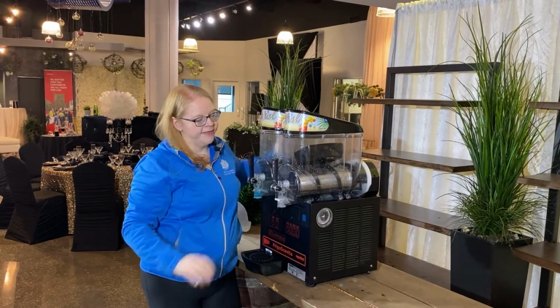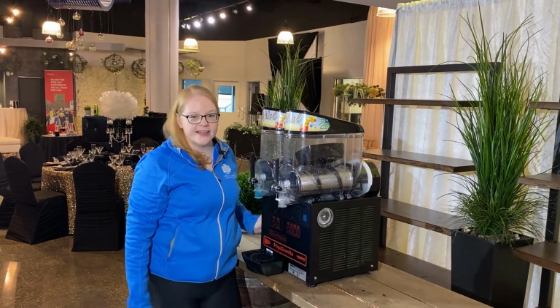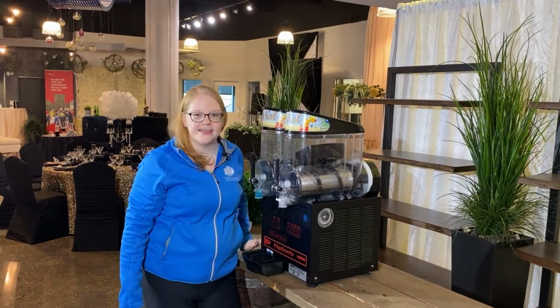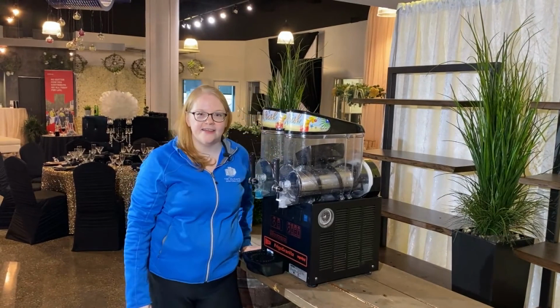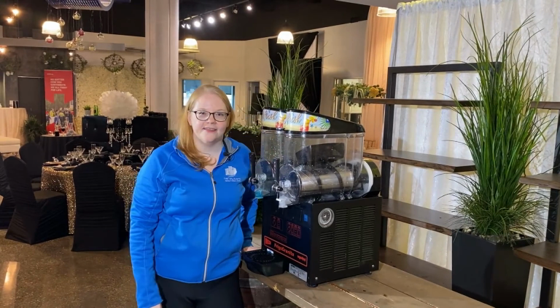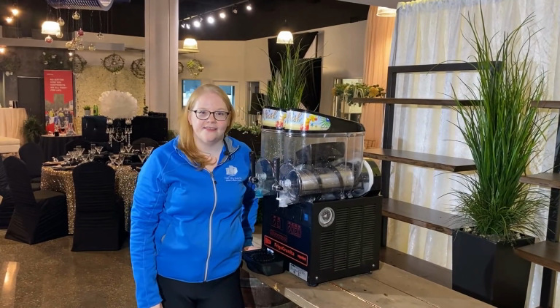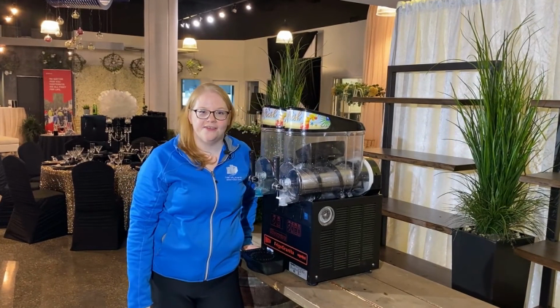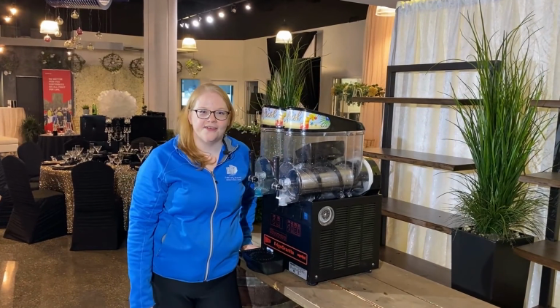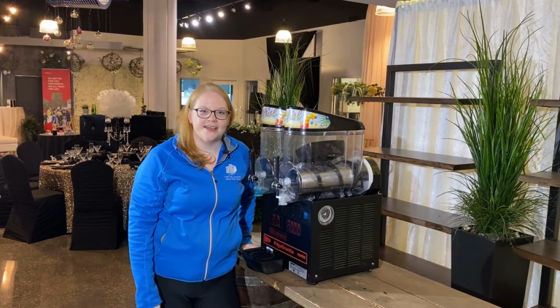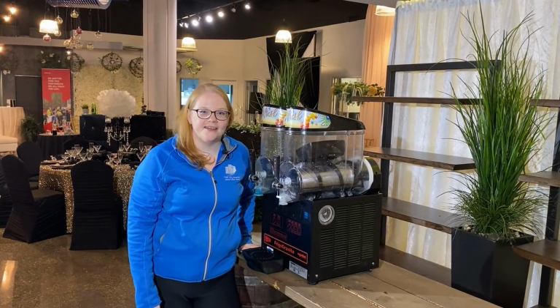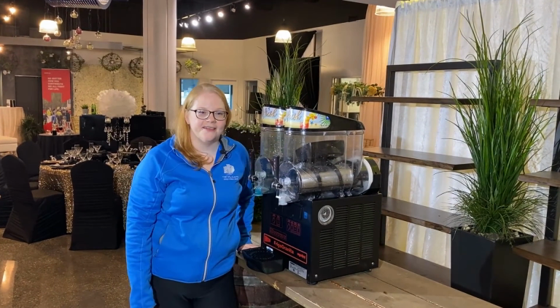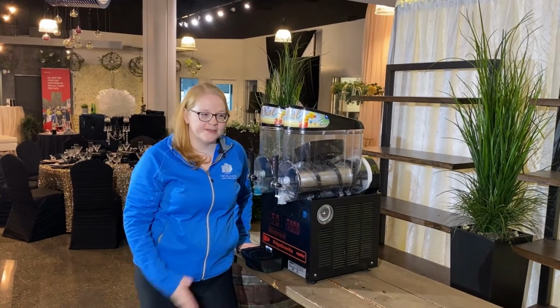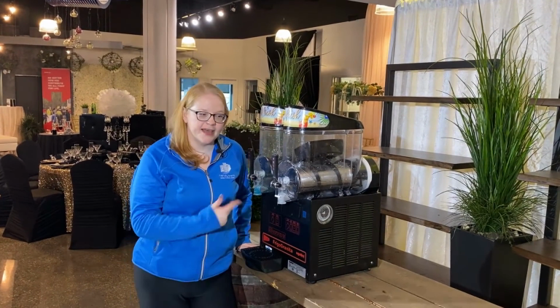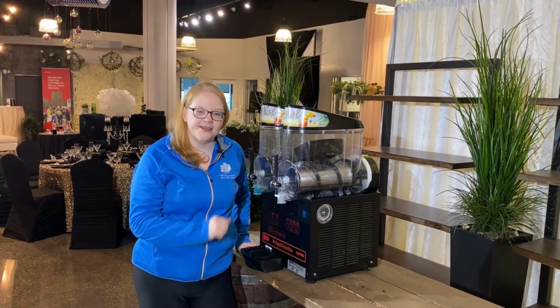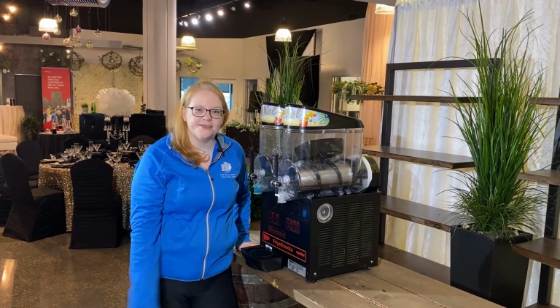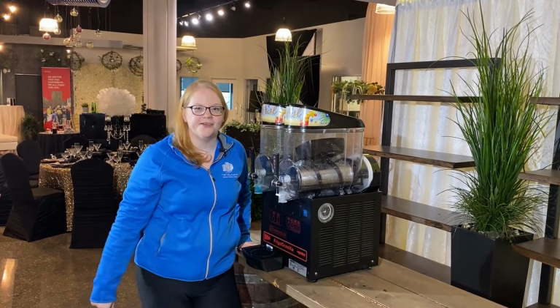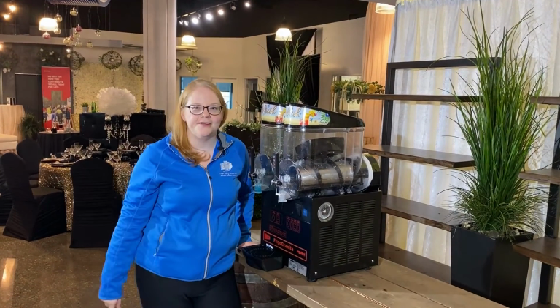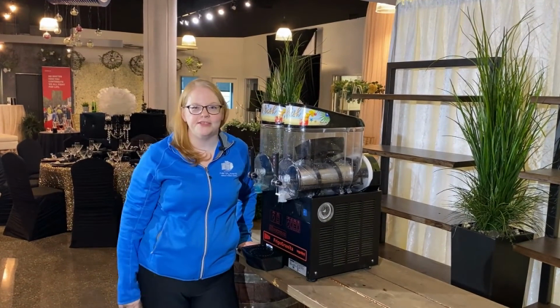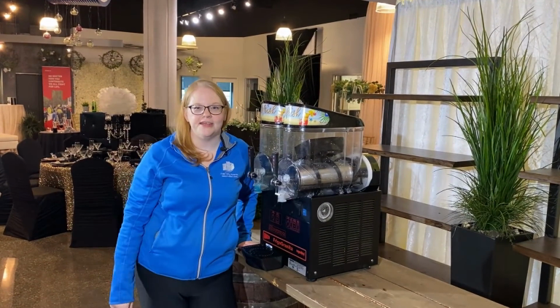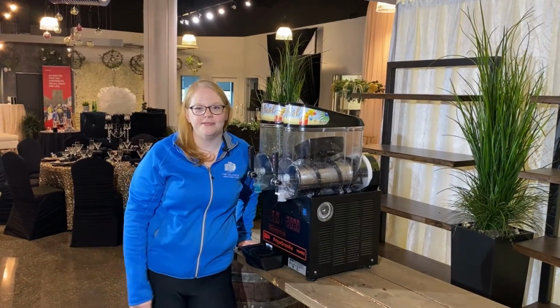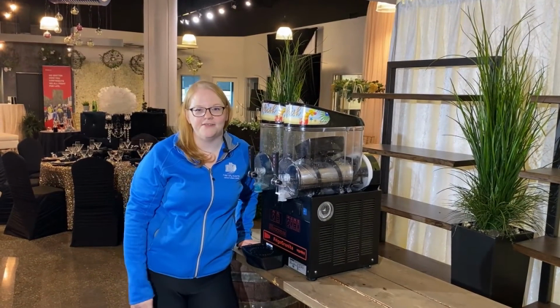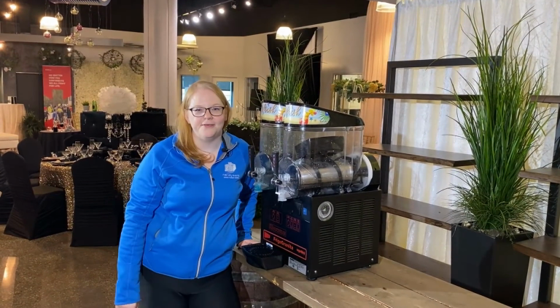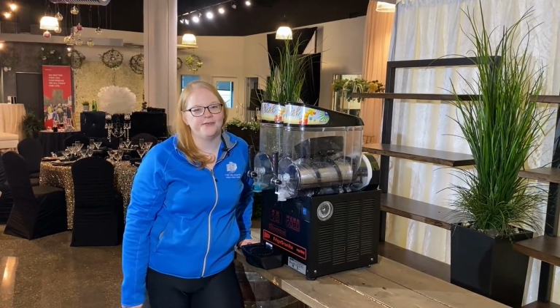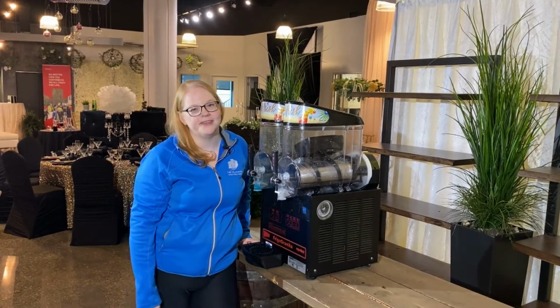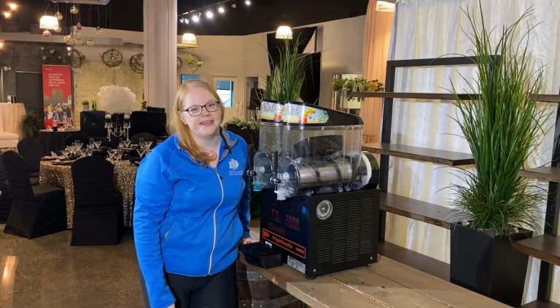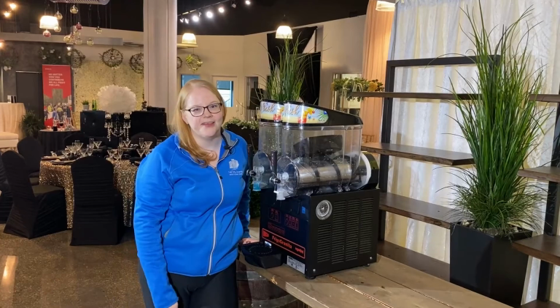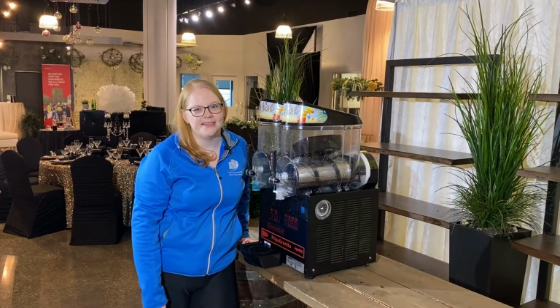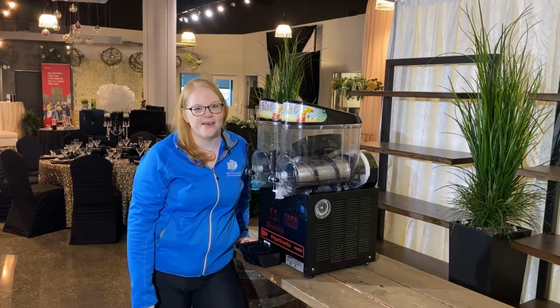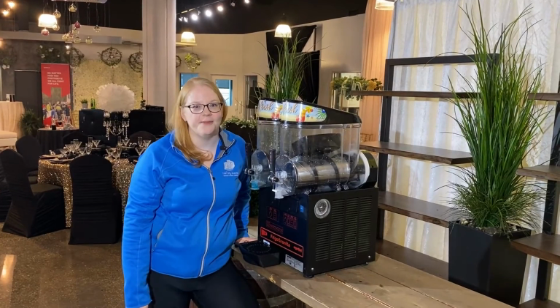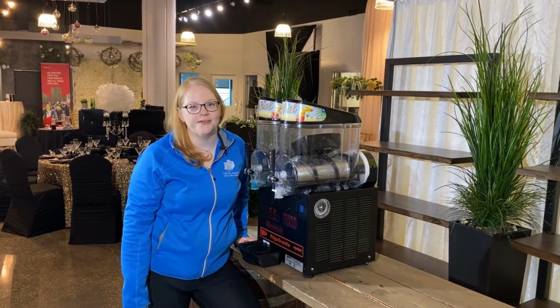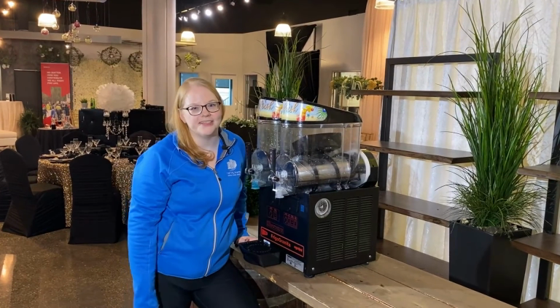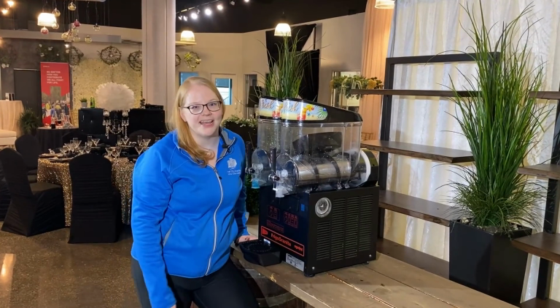That's it, you're all done! This was how to use our granita machine. I'm Stephanie with River City Events — have a beautiful day.